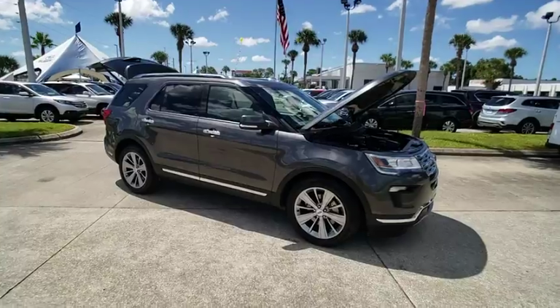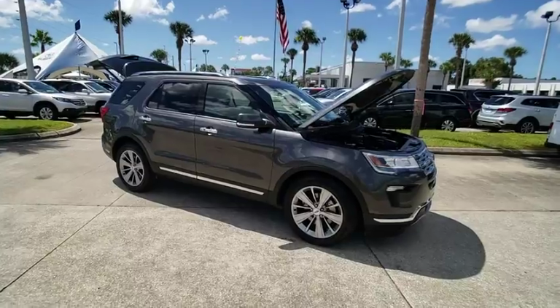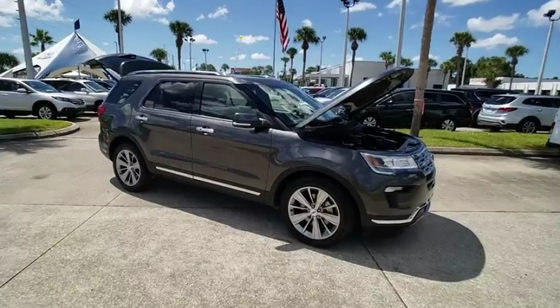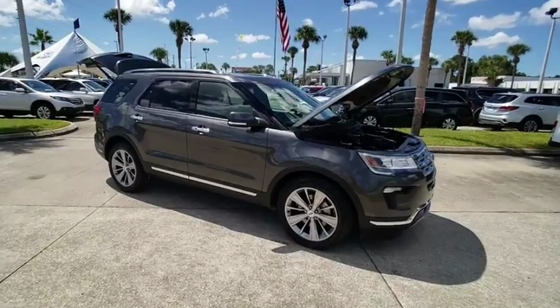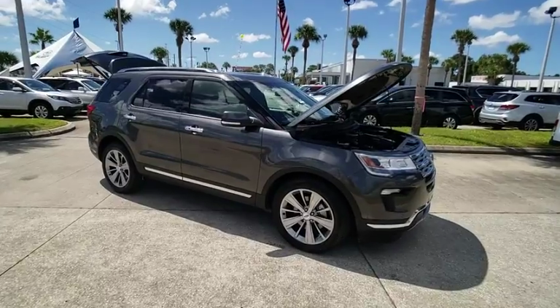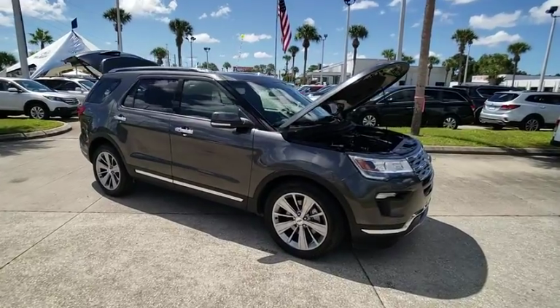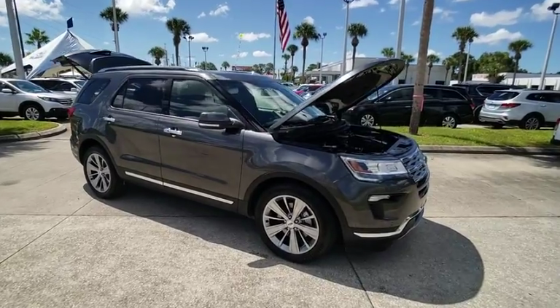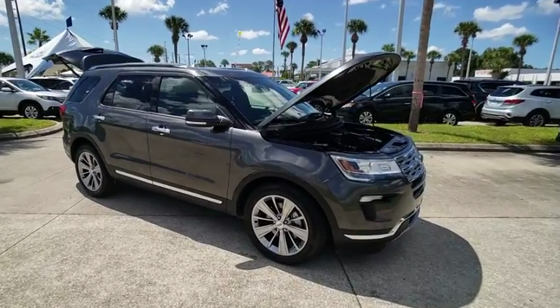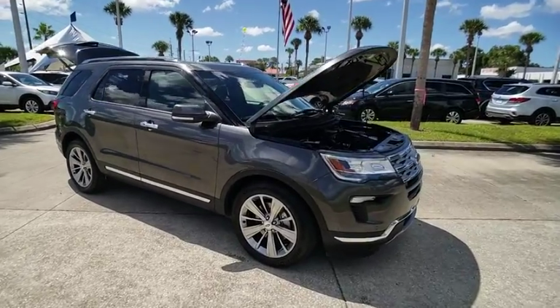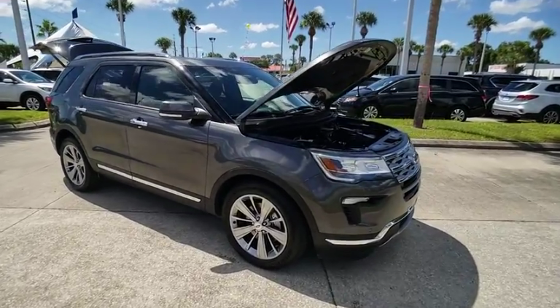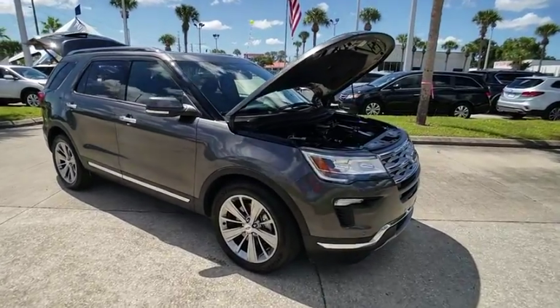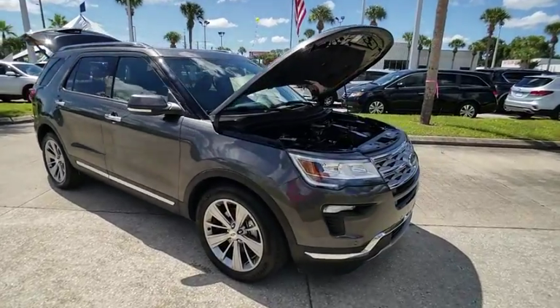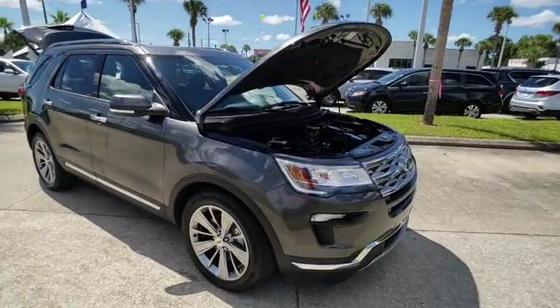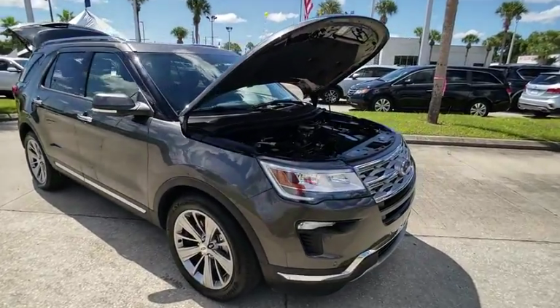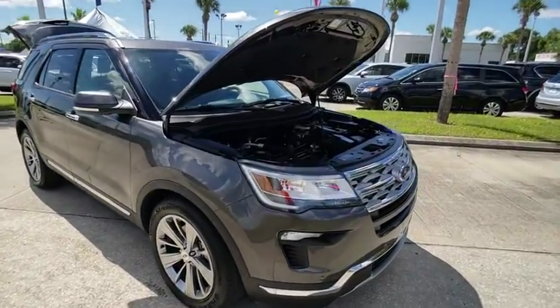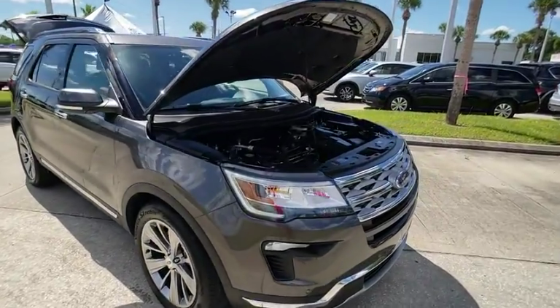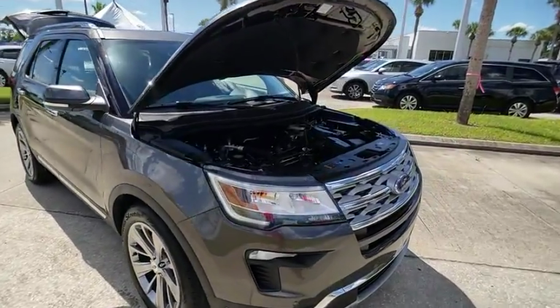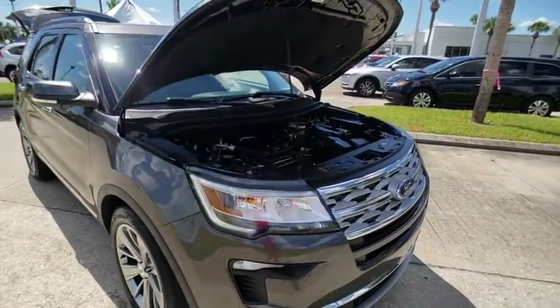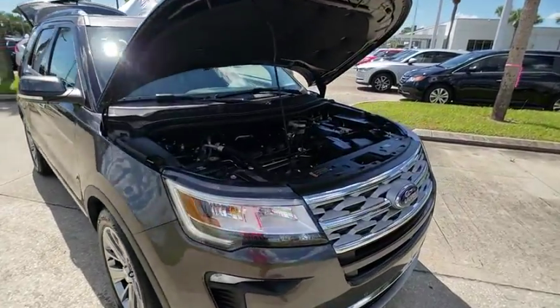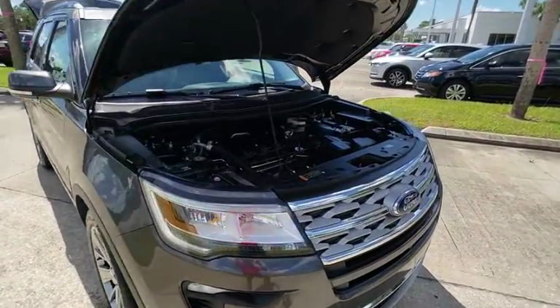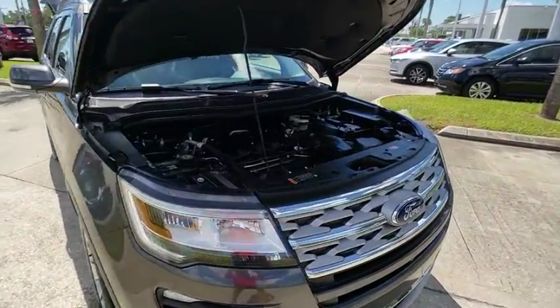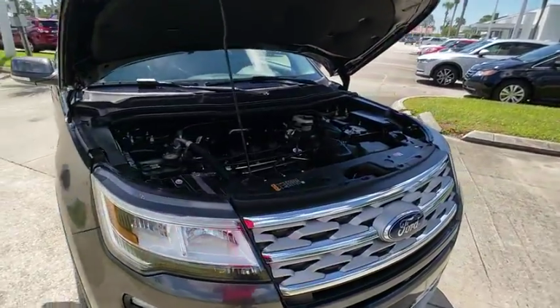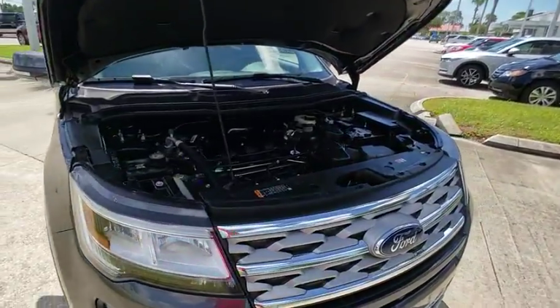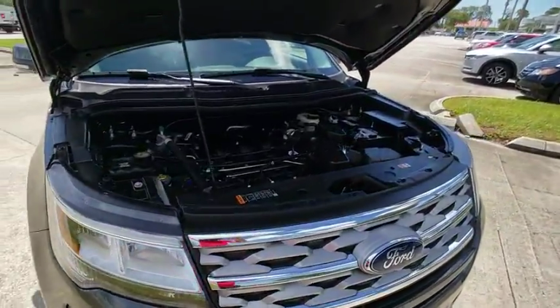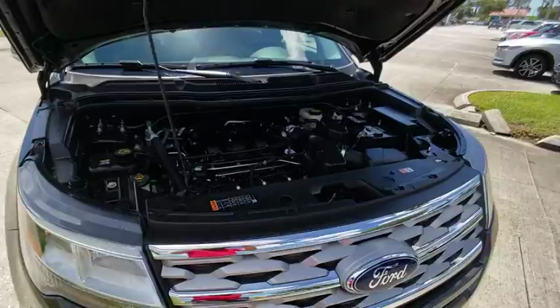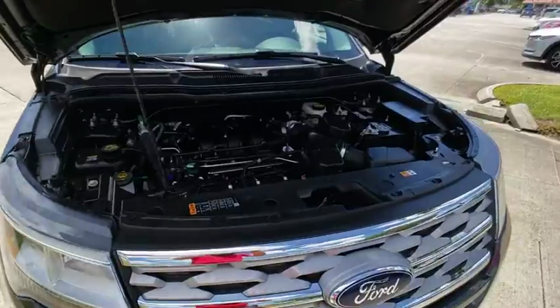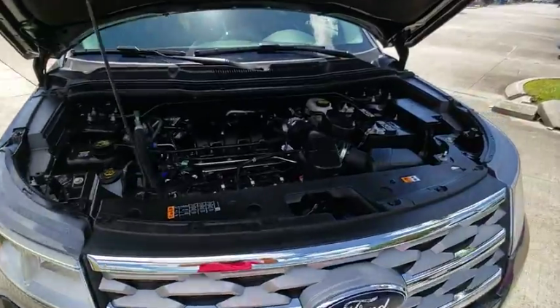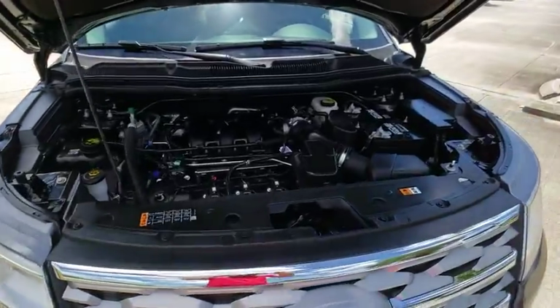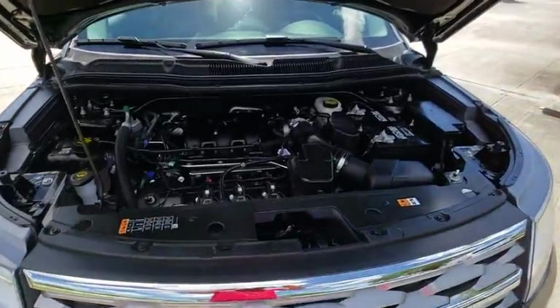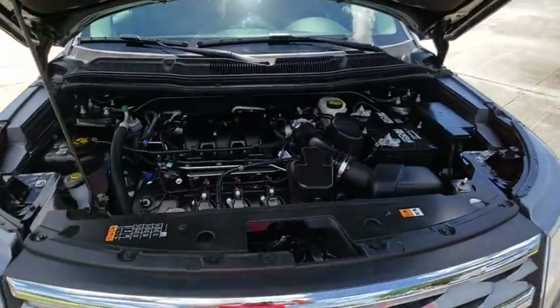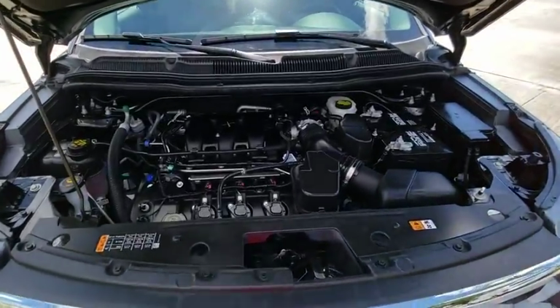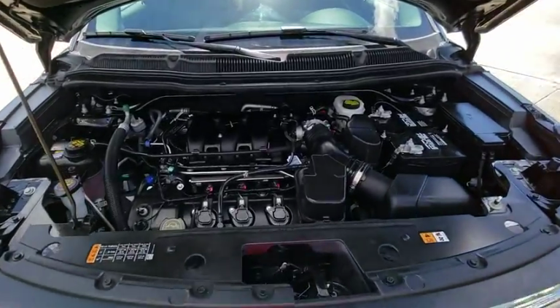Tinted glass. Searching for a dependable vehicle that looks great too? You've found it, so stop in today.